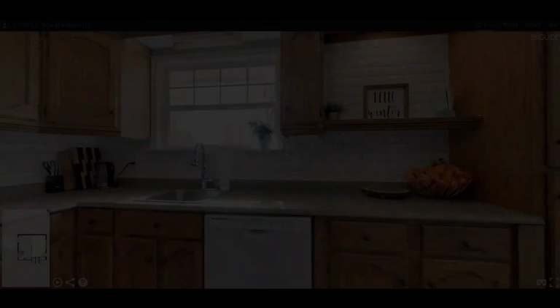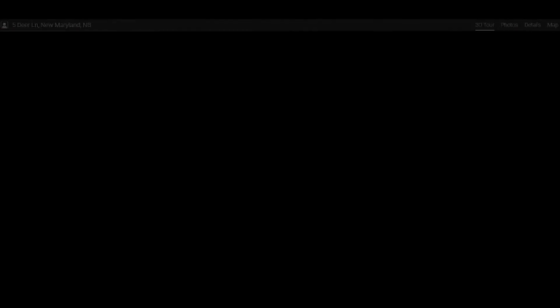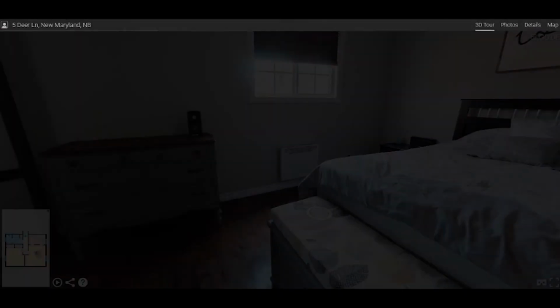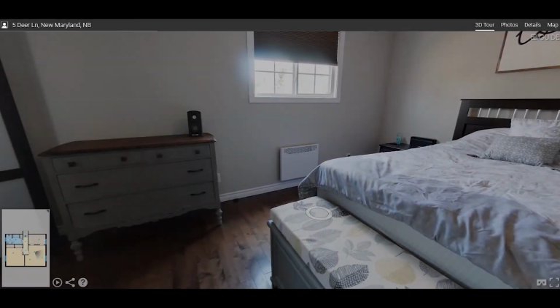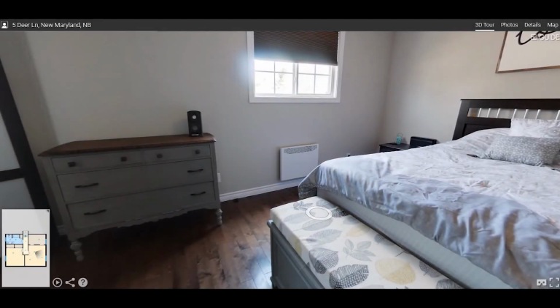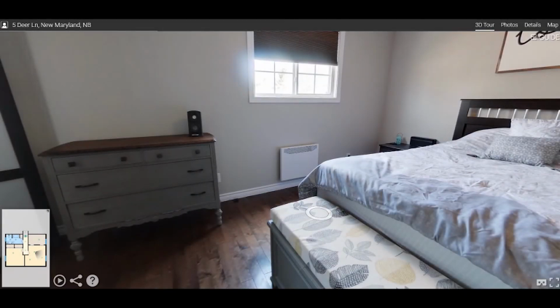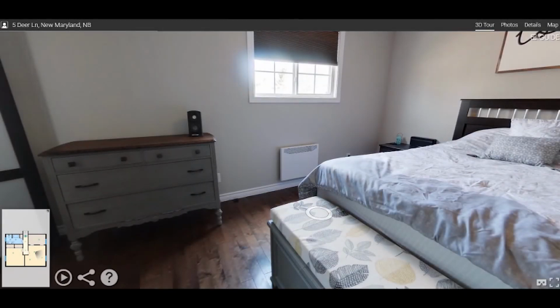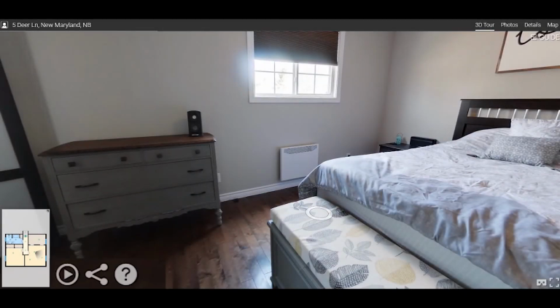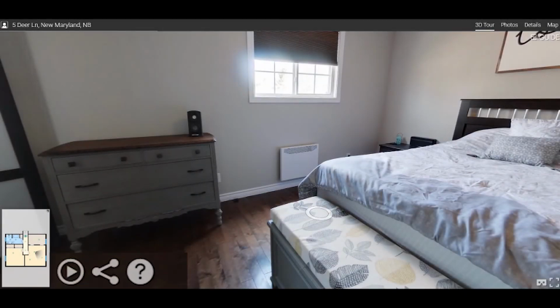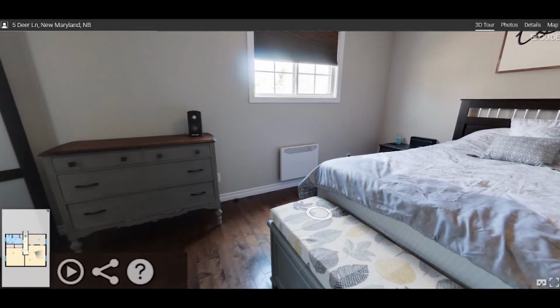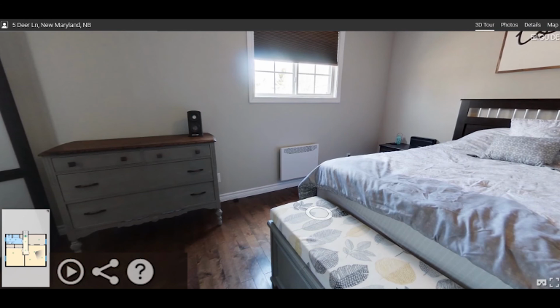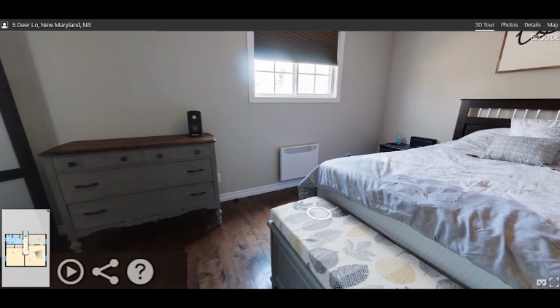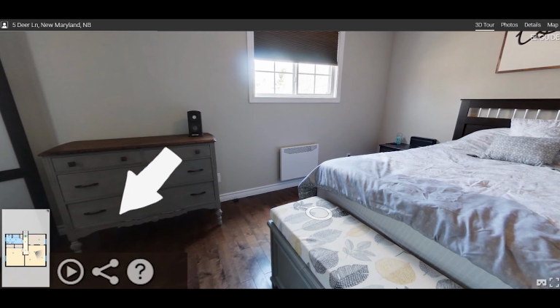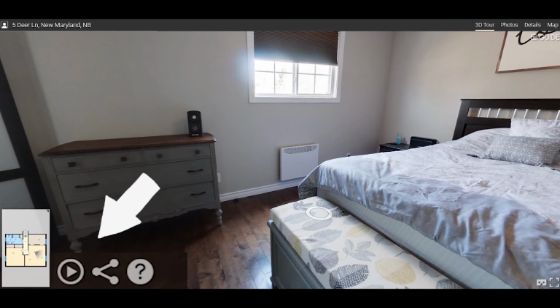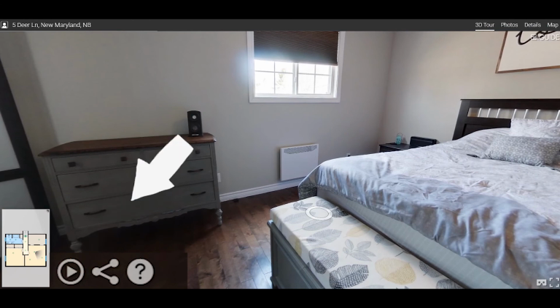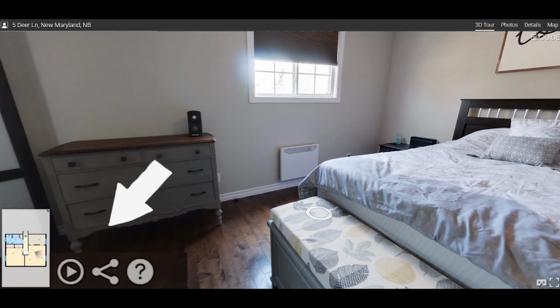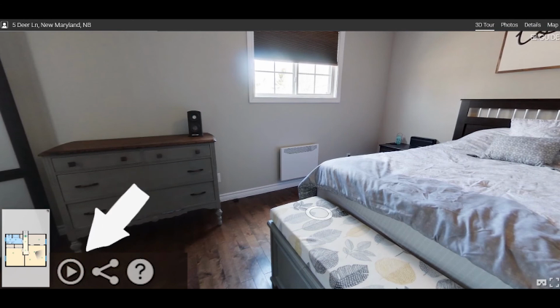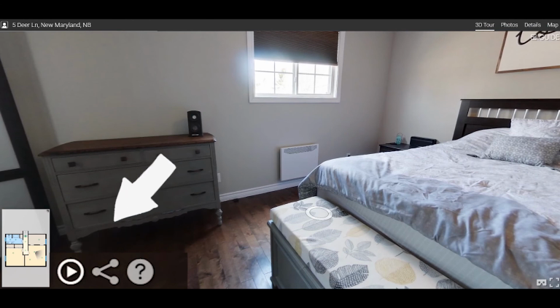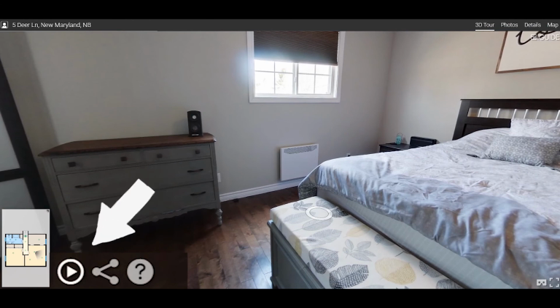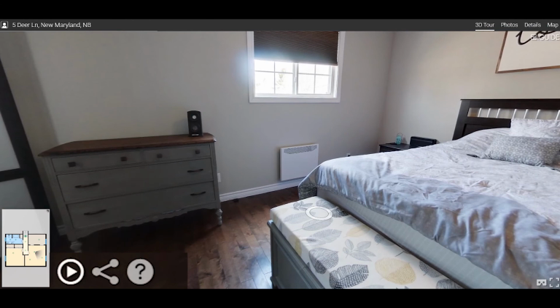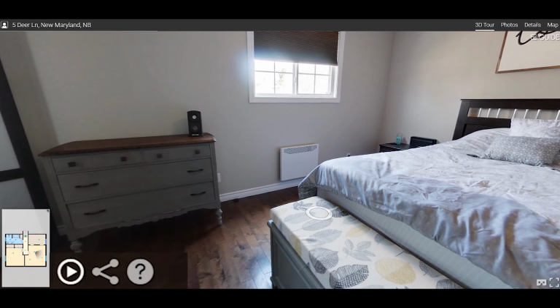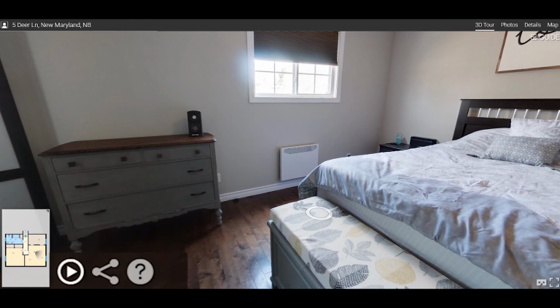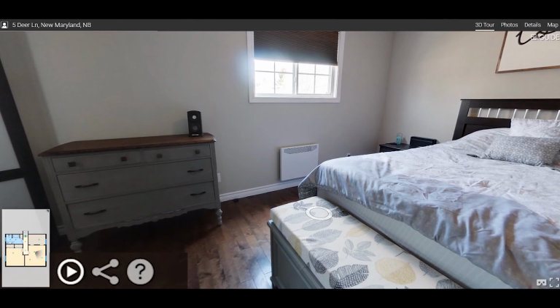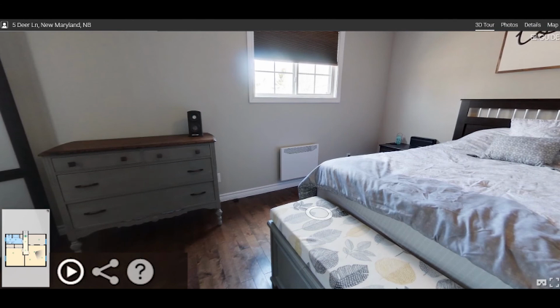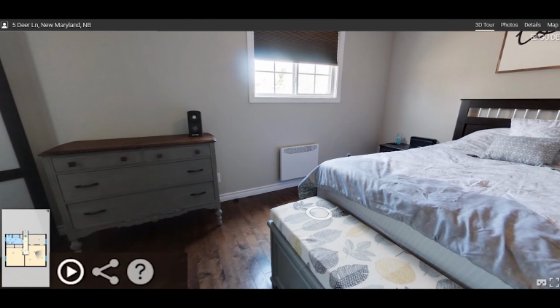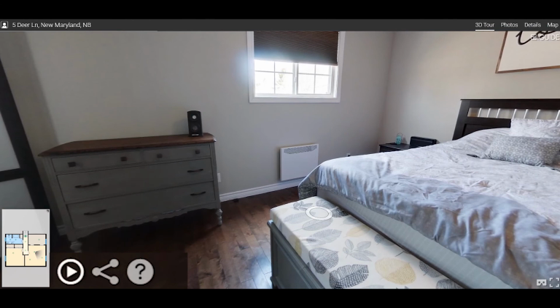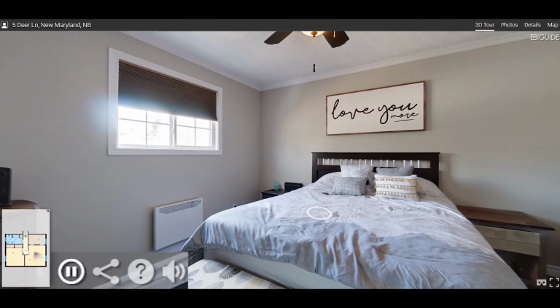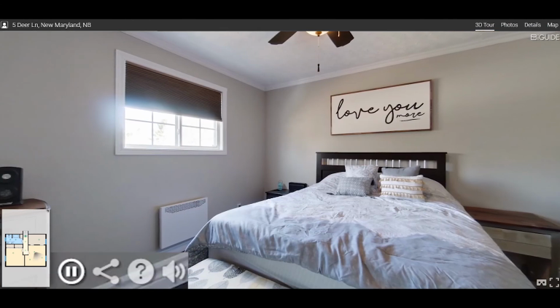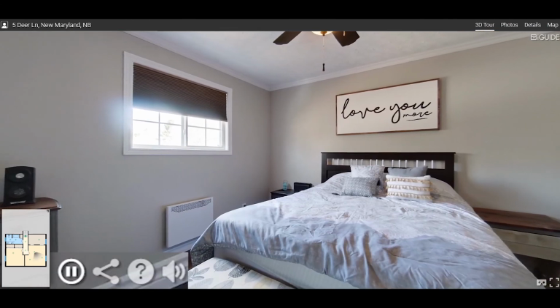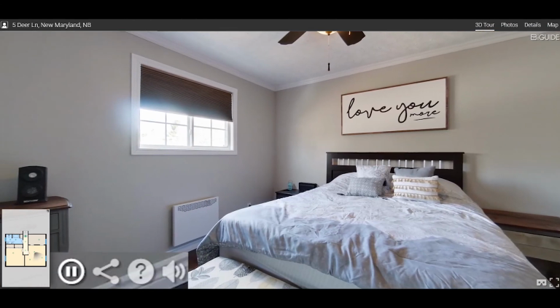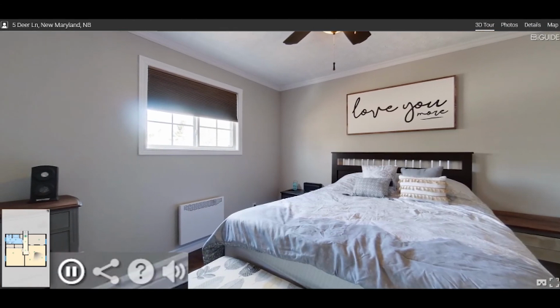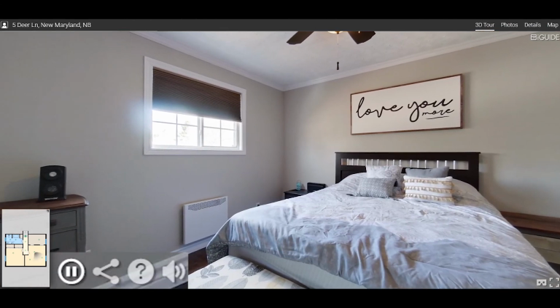If you'd rather the iGUIDE do all the work for you, there is a play button at the bottom left corner for you to toggle a viewing experience.